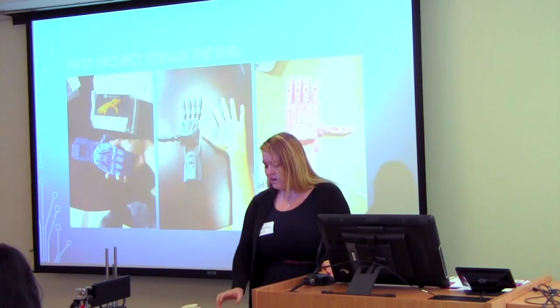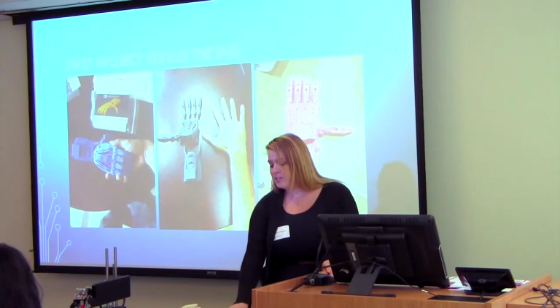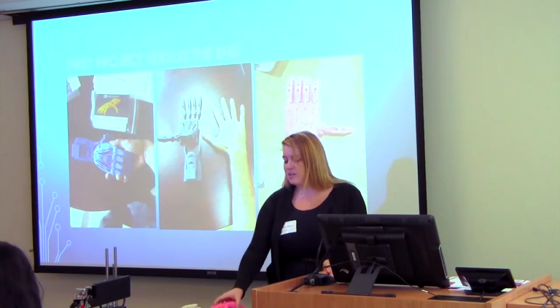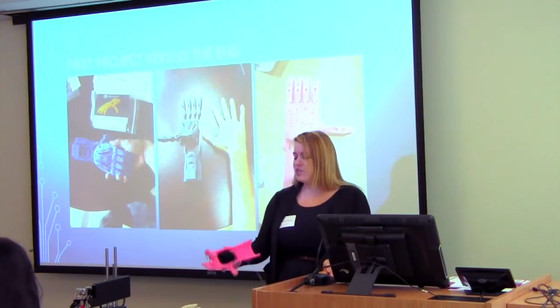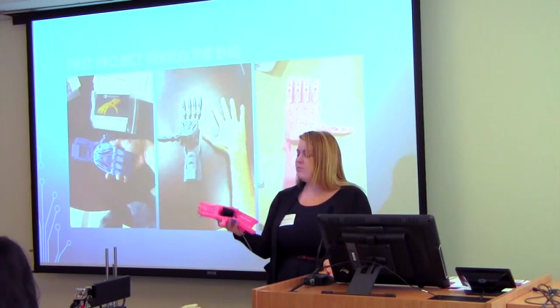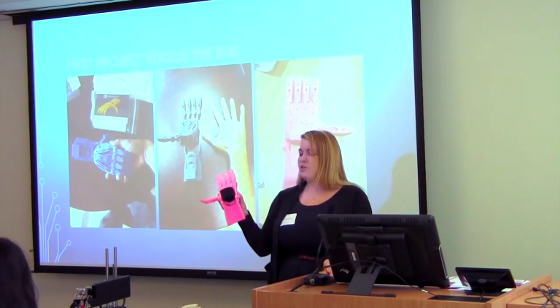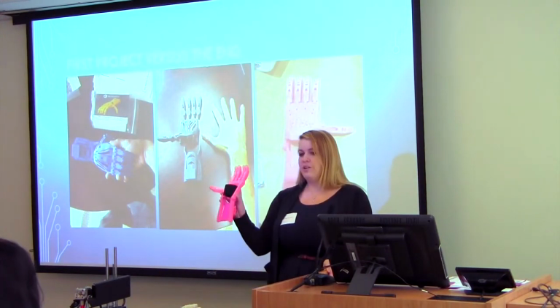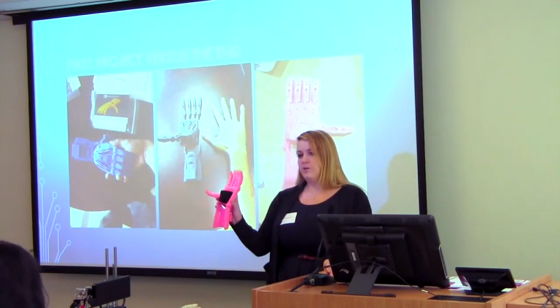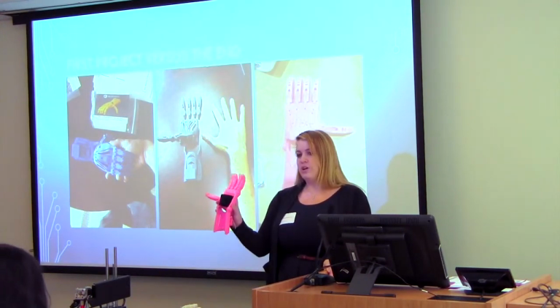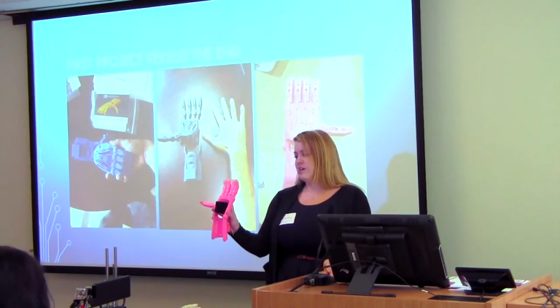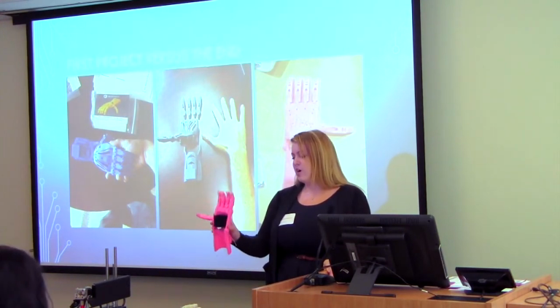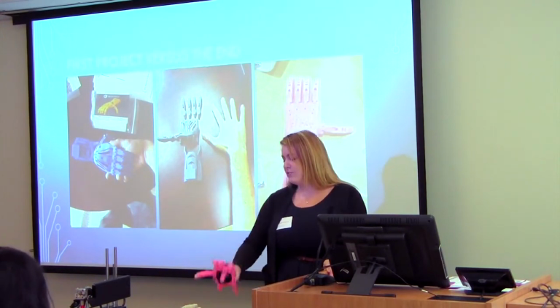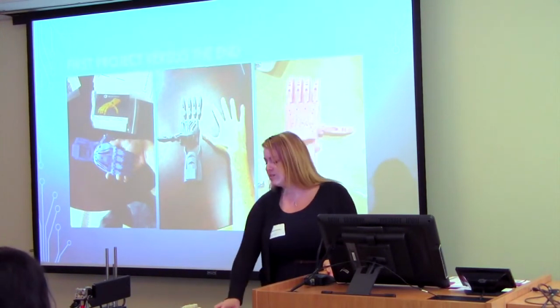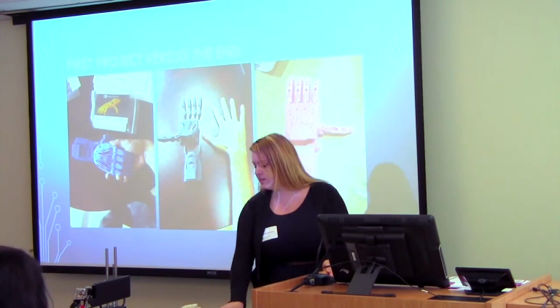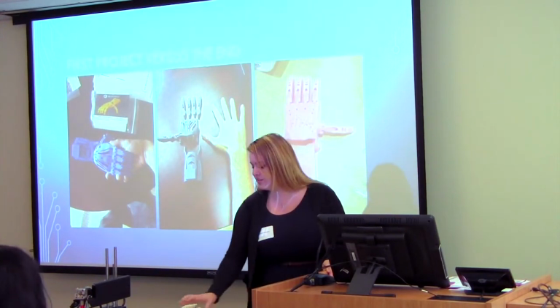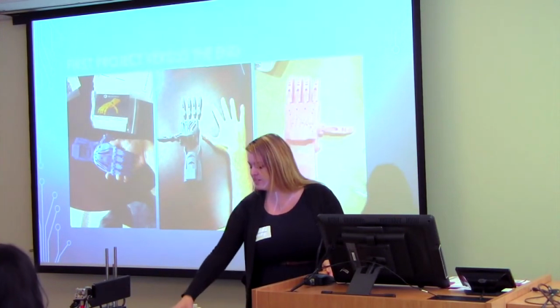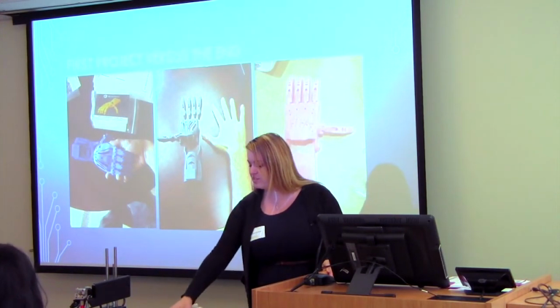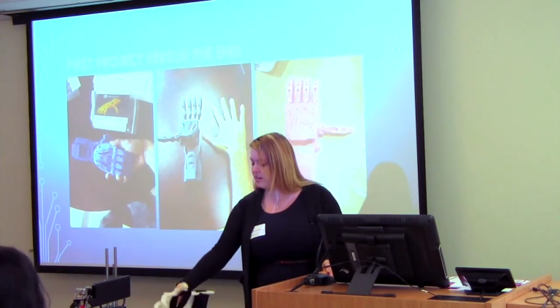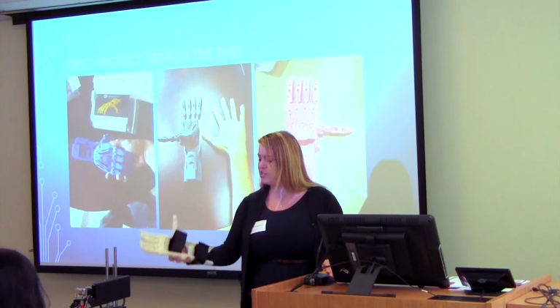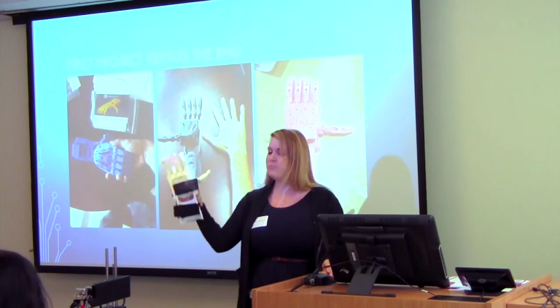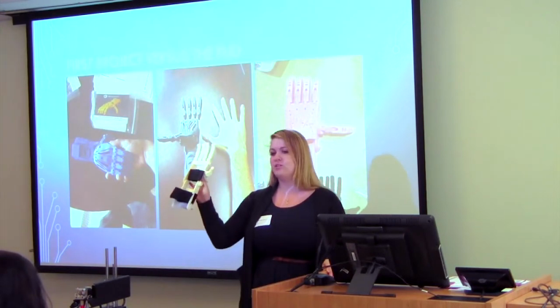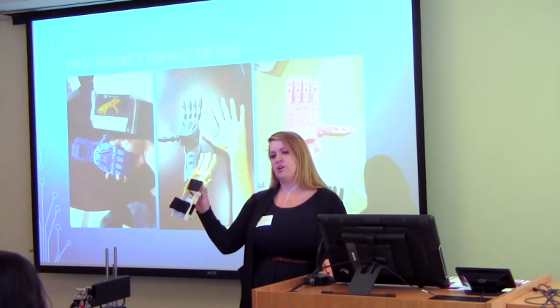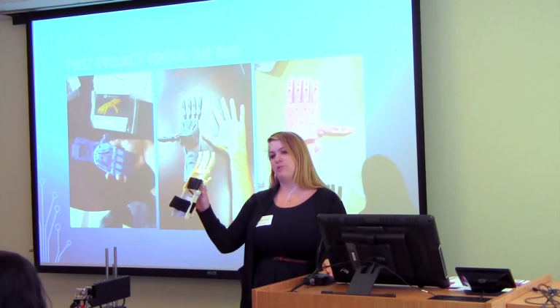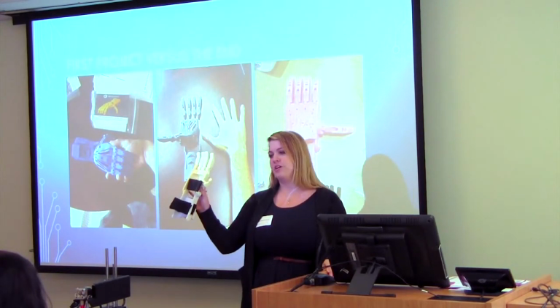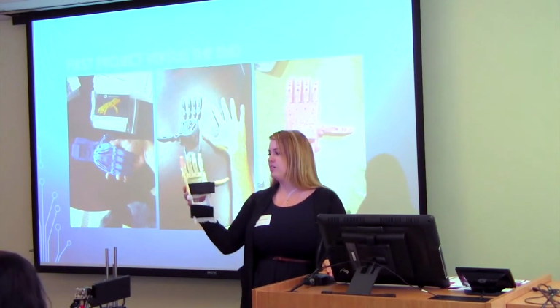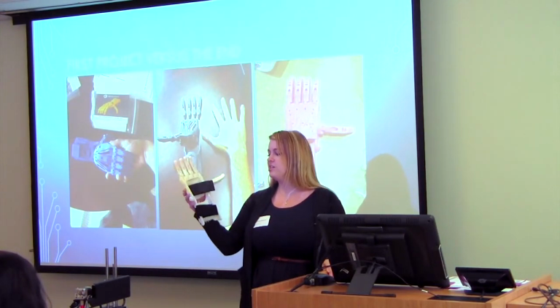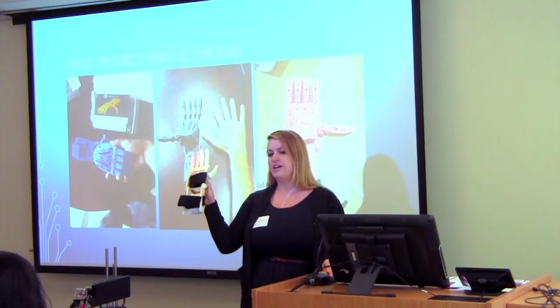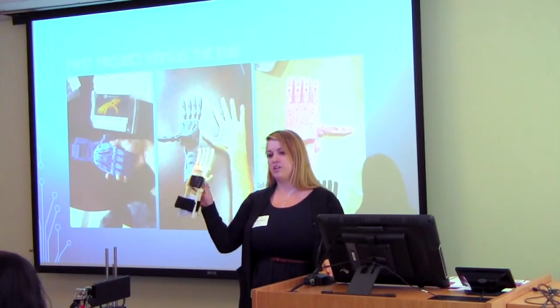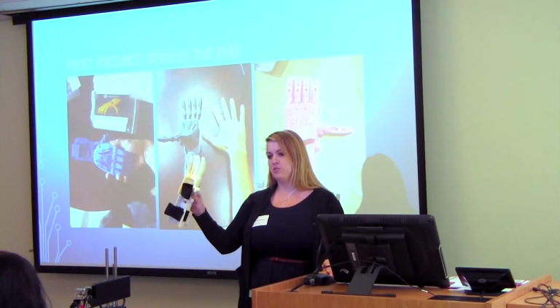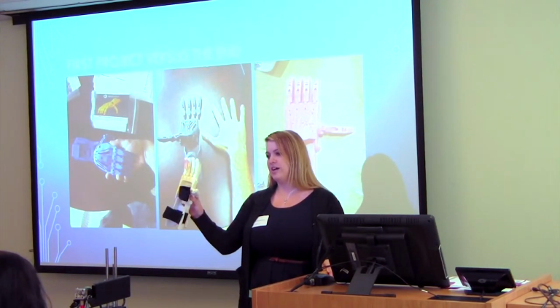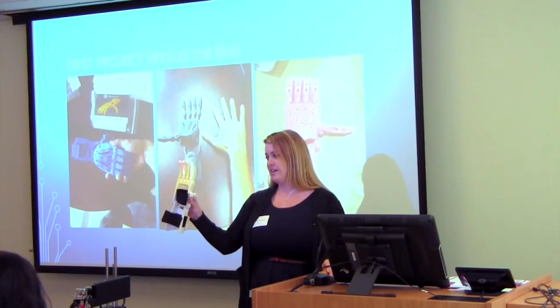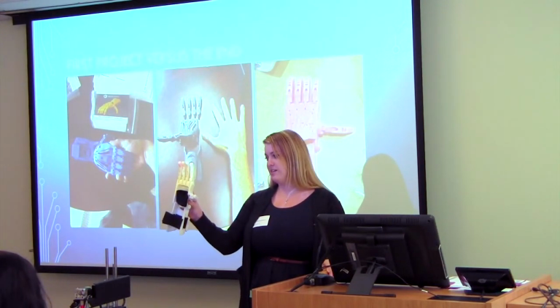This was actually built on one of their printers at the conference. This one was built on our printer. This is like an adult-size hand.